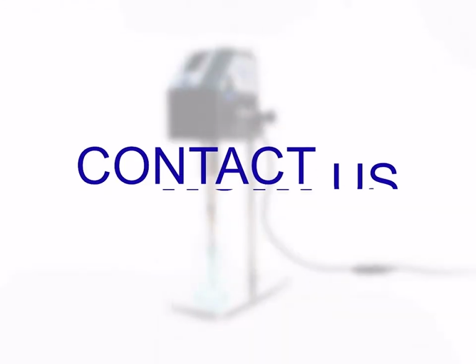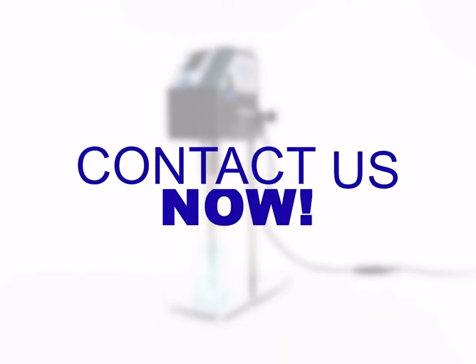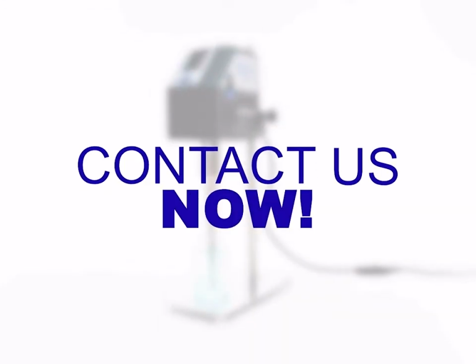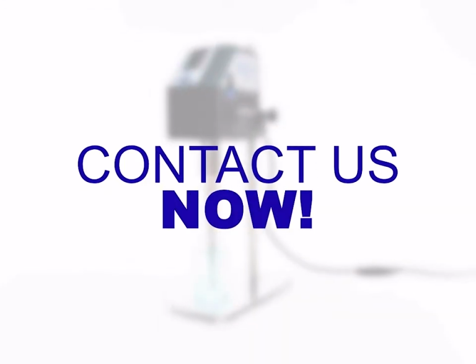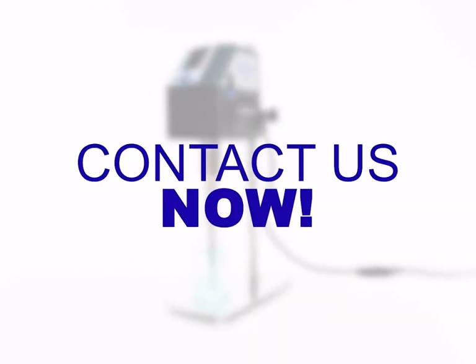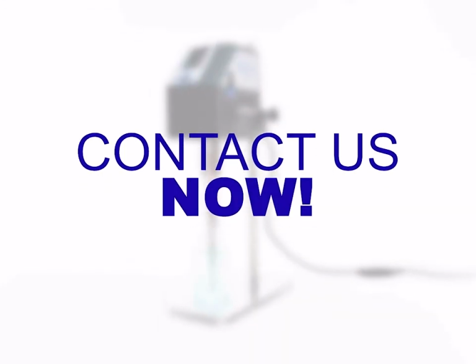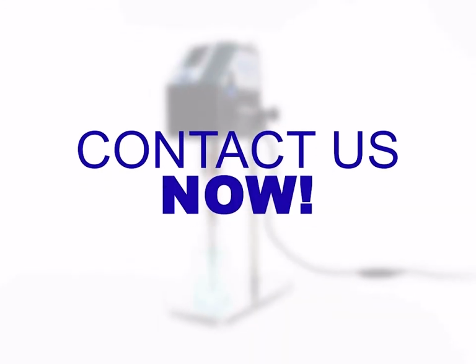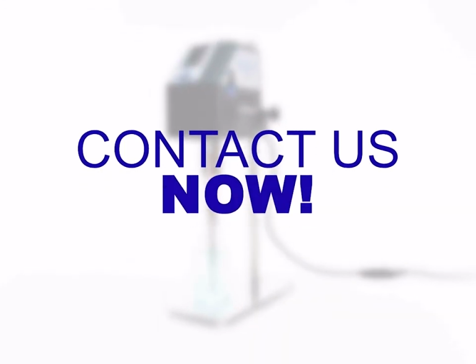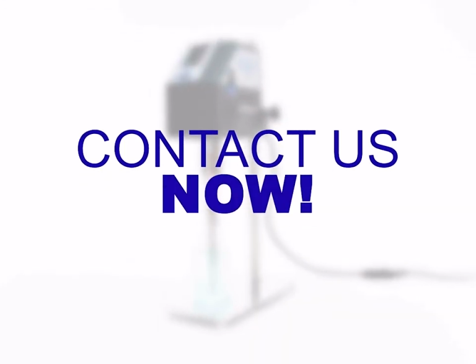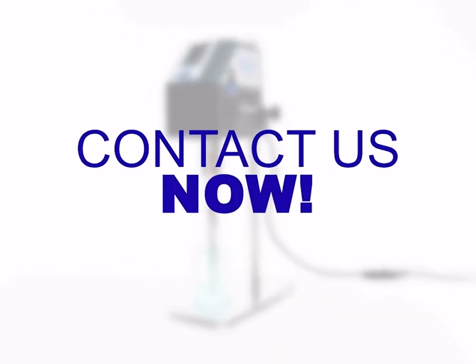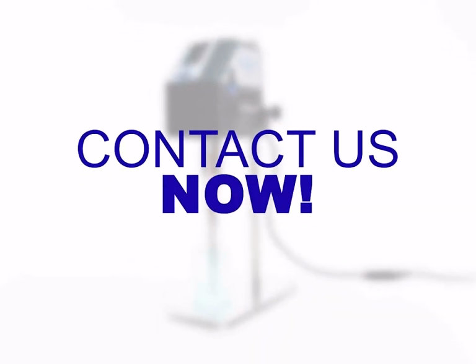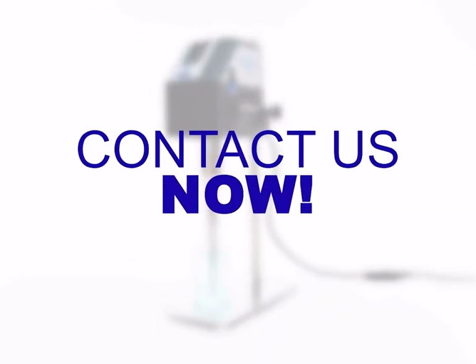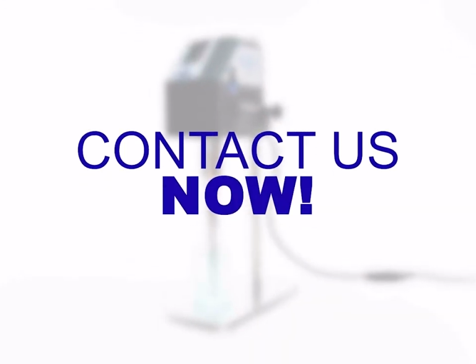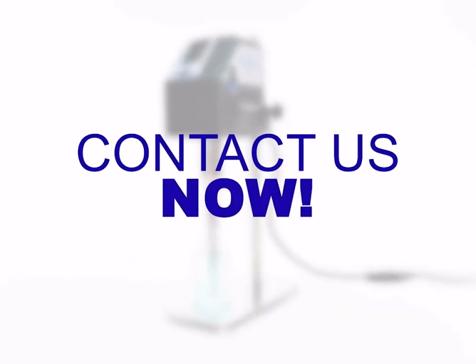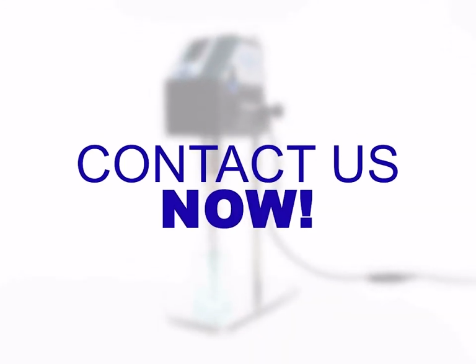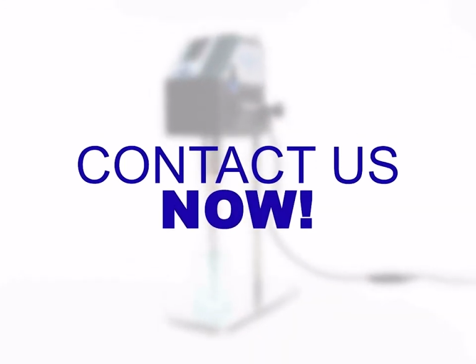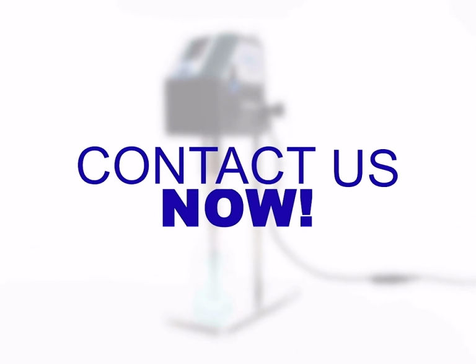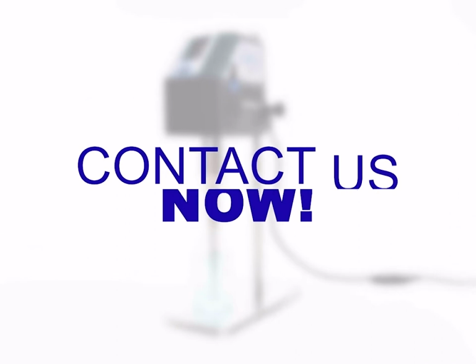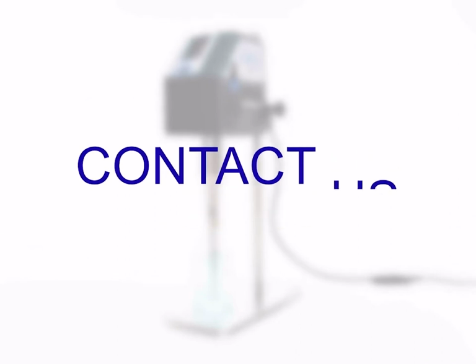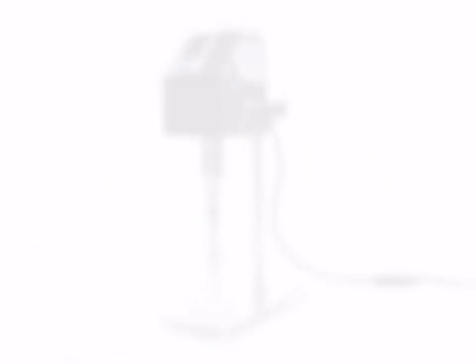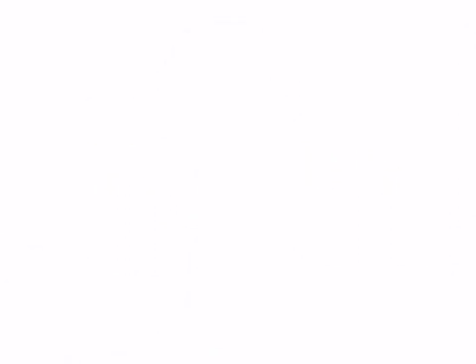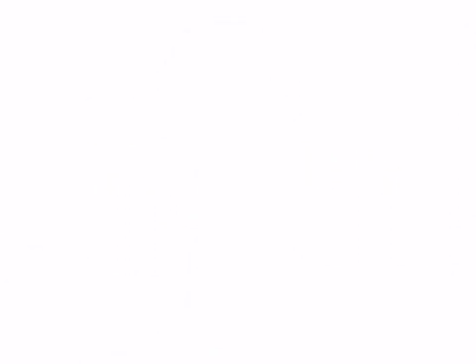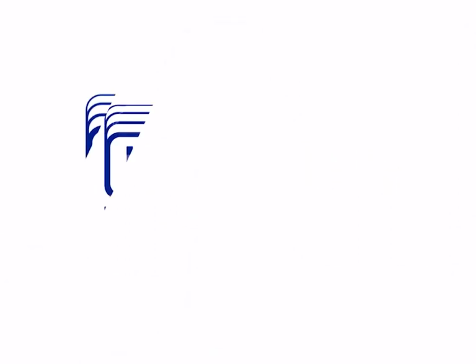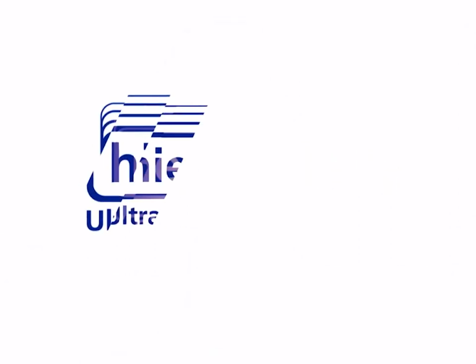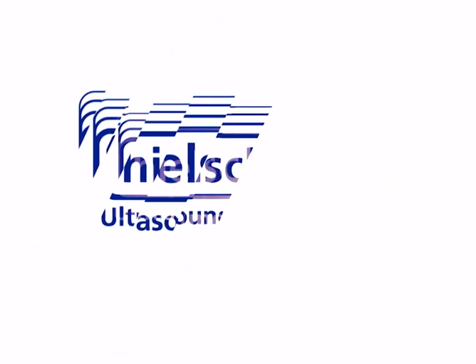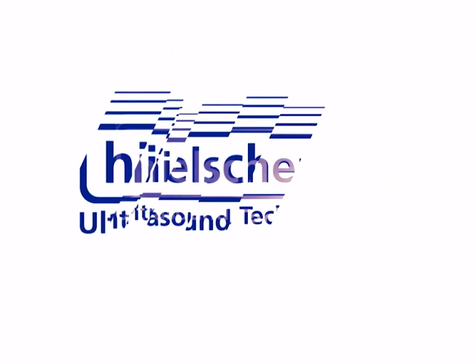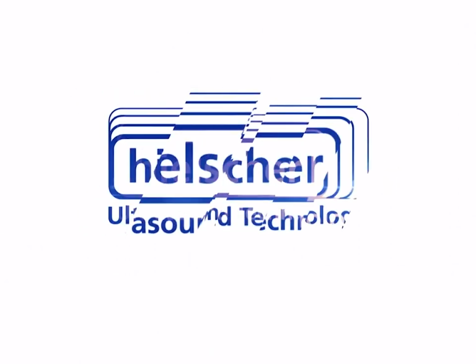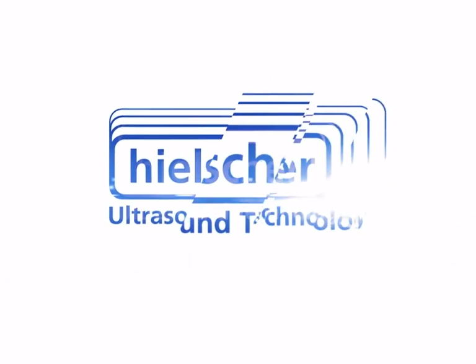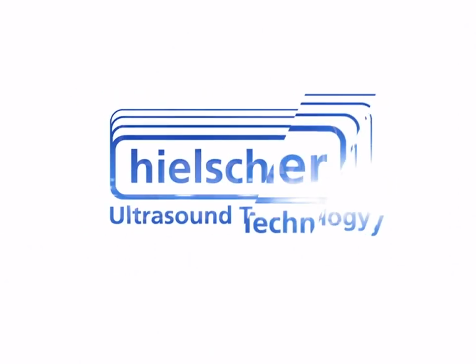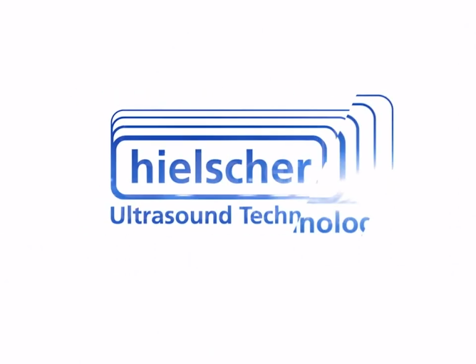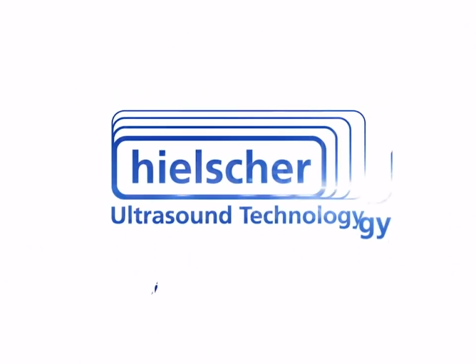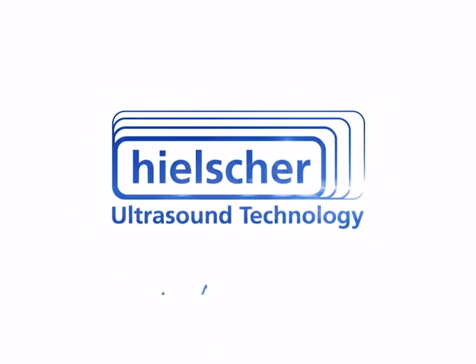Contact us now to discuss your ultrasonic processing requirements with our technical team.